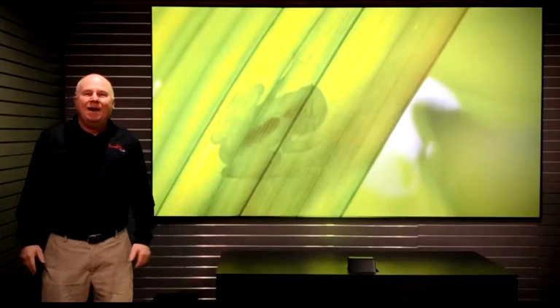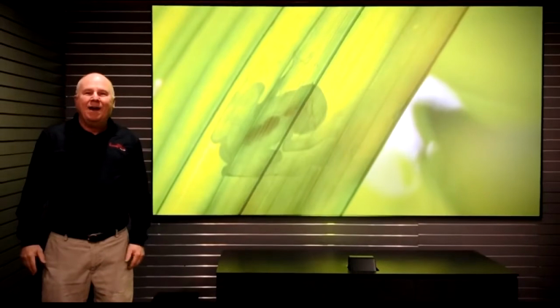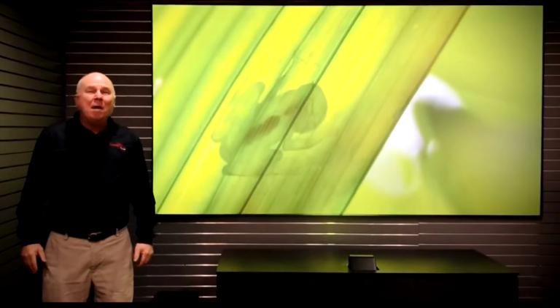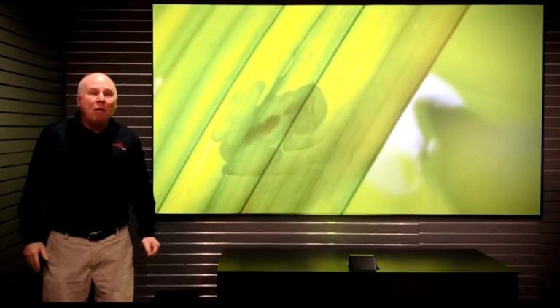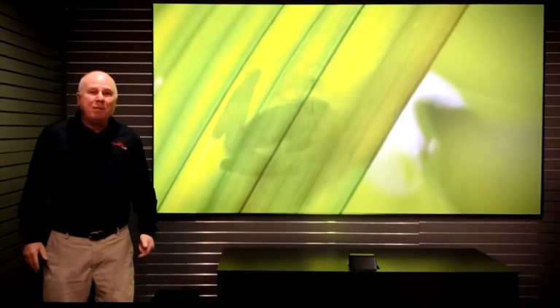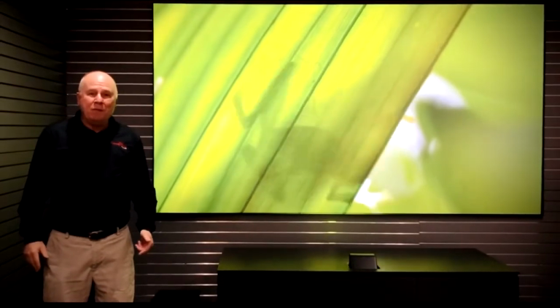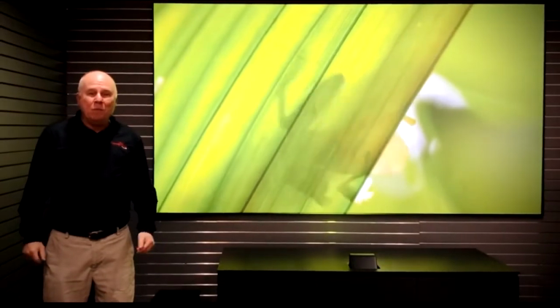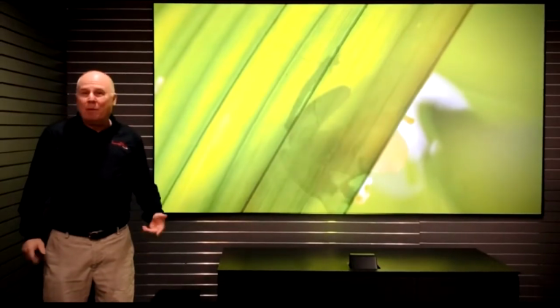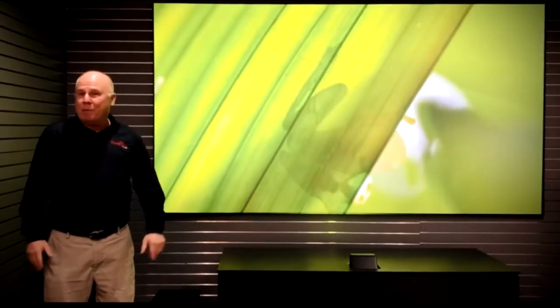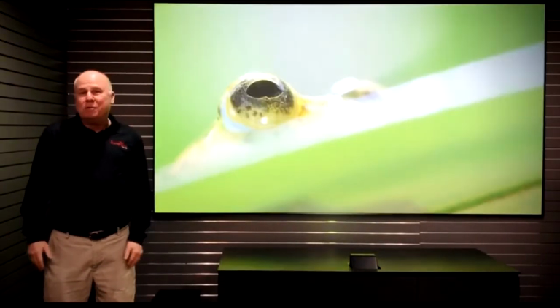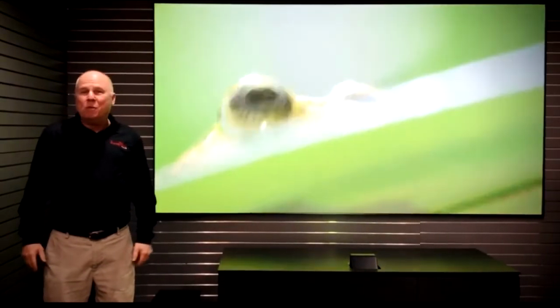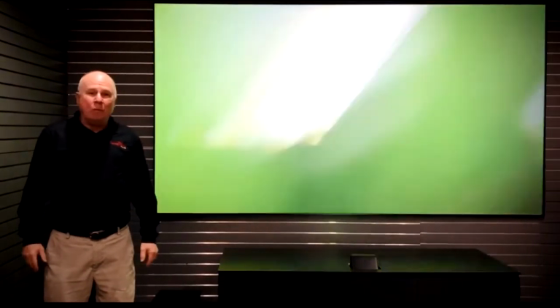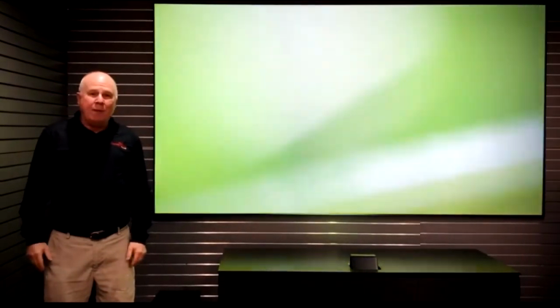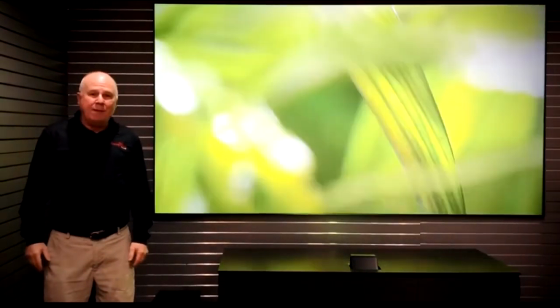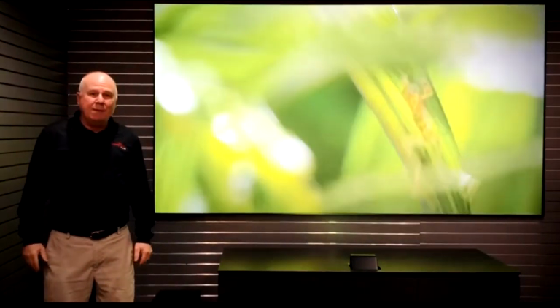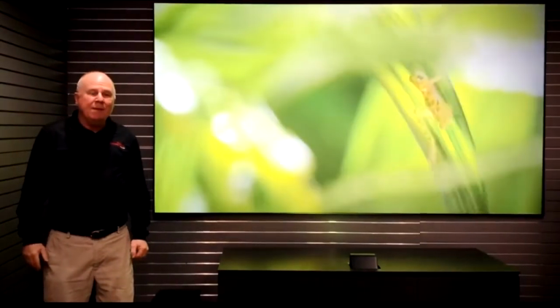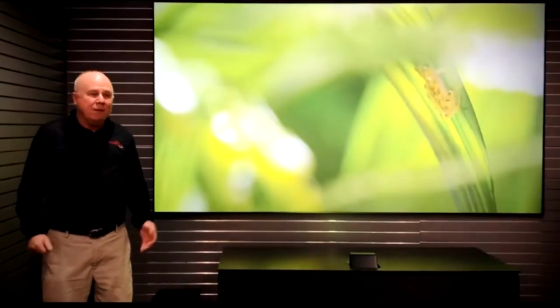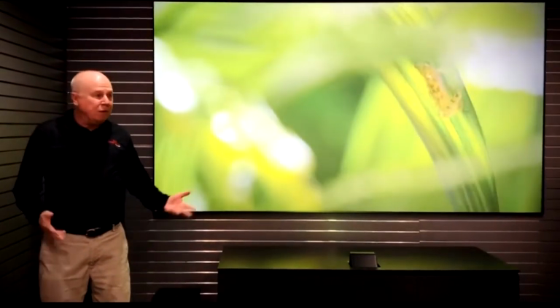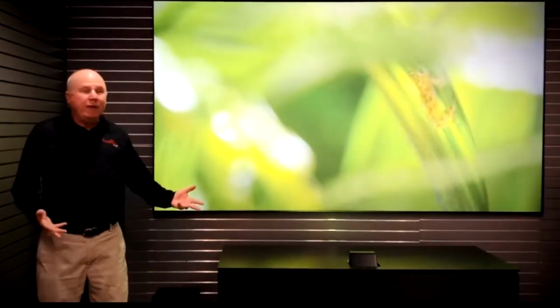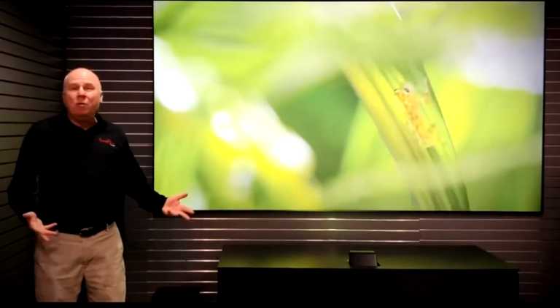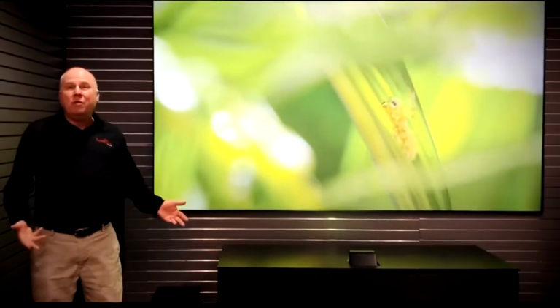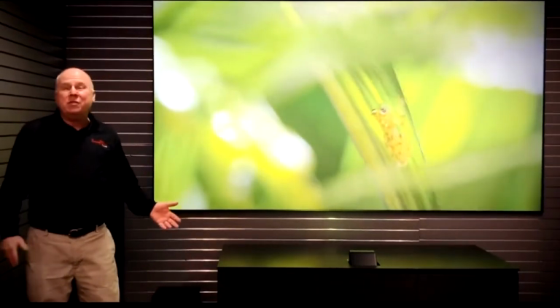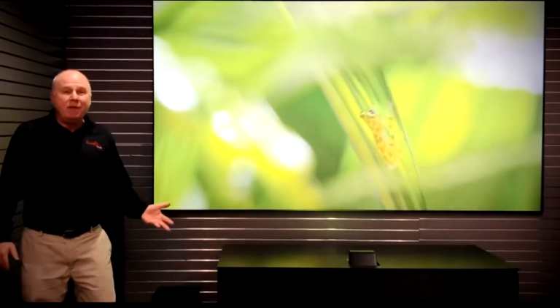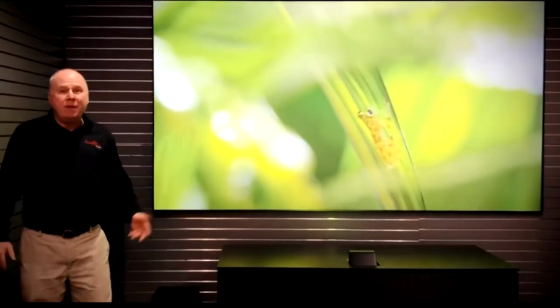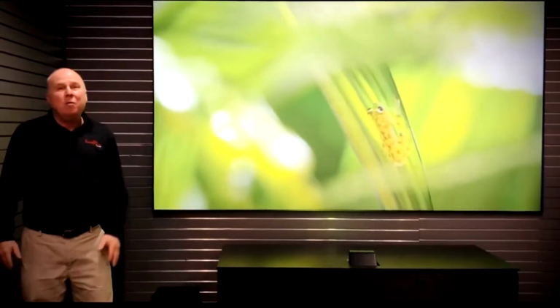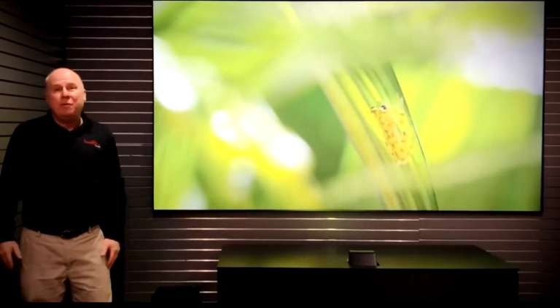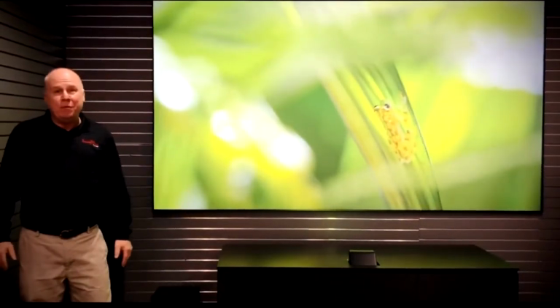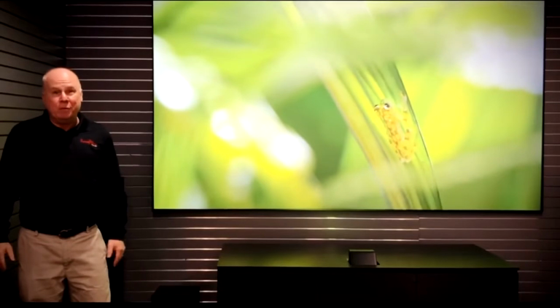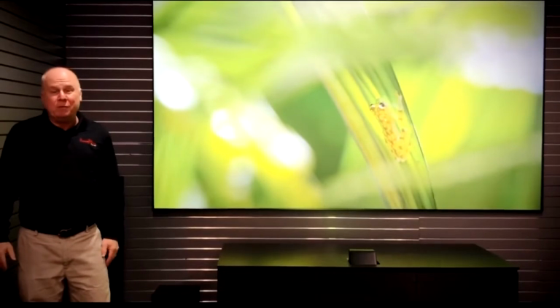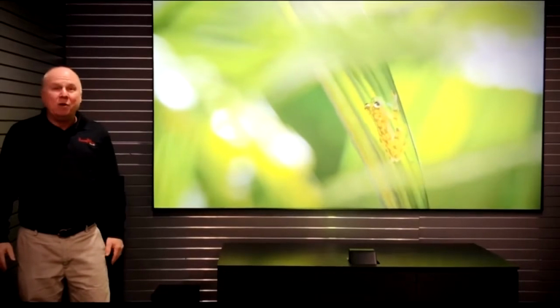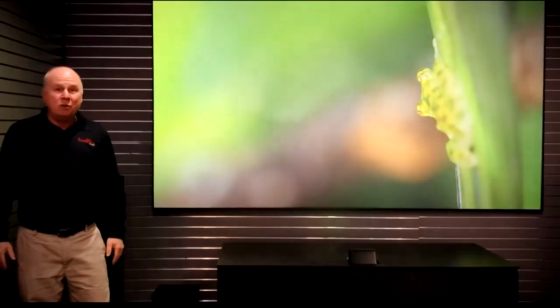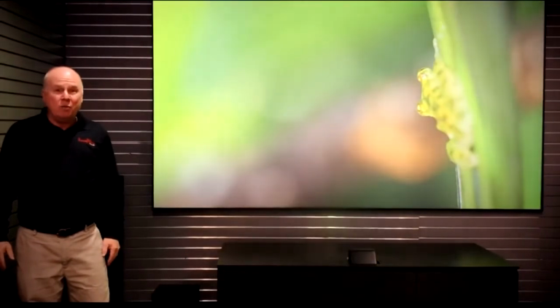I'm Barney Miller with Barney Miller's Incorporated. You're looking at one of our seven home theater rooms in our showroom.